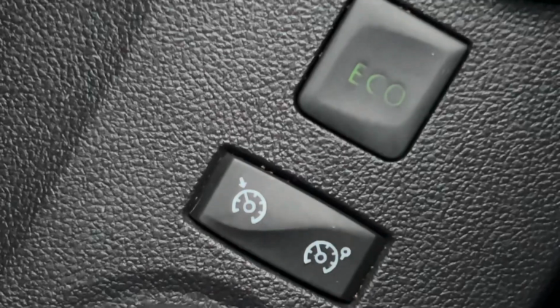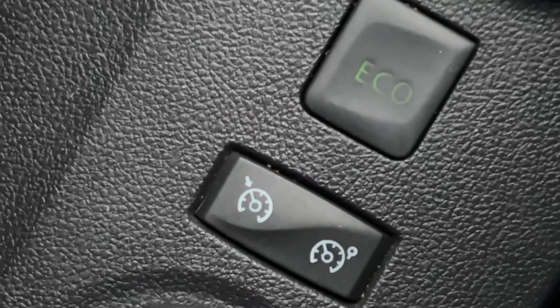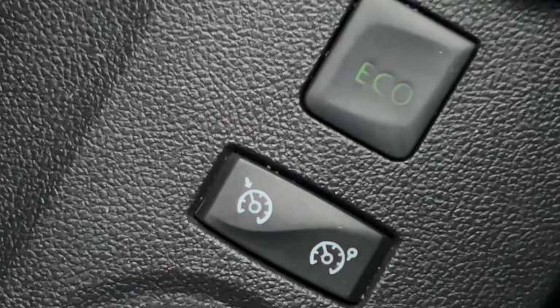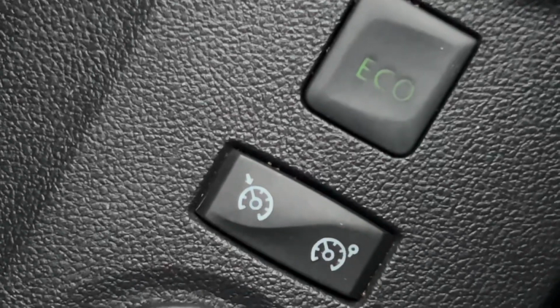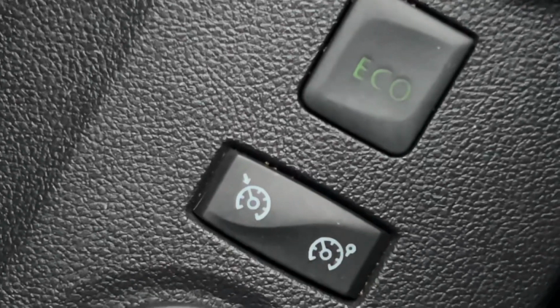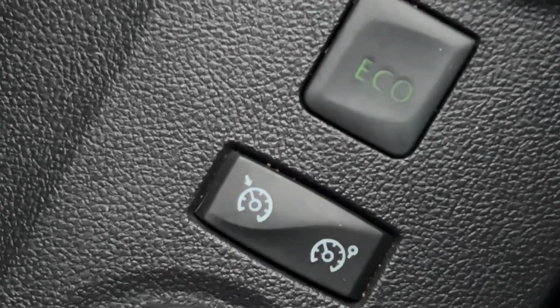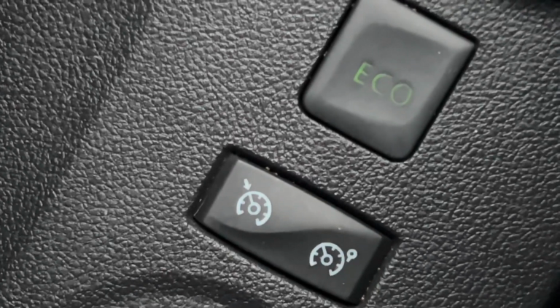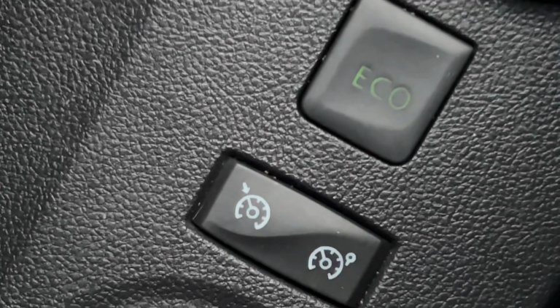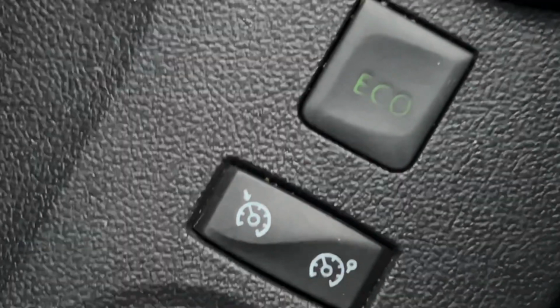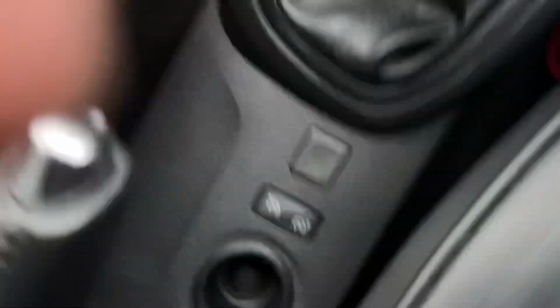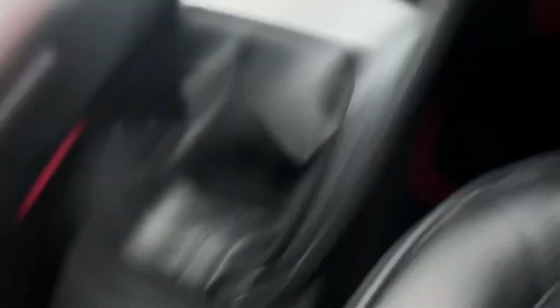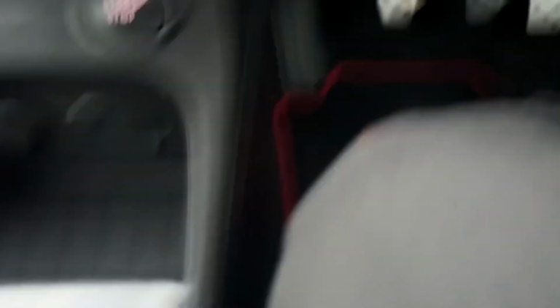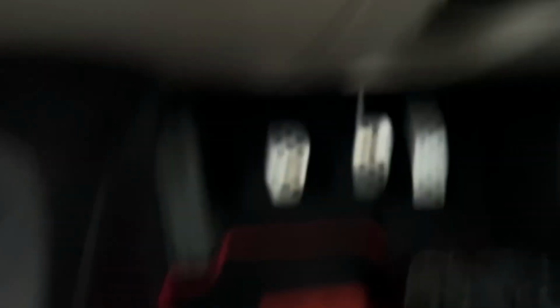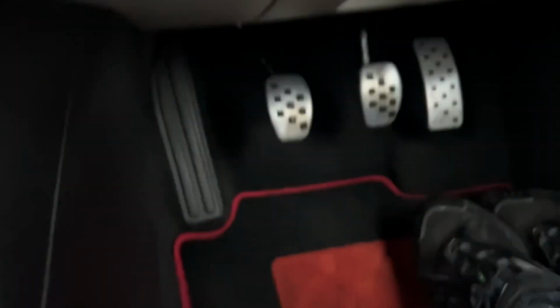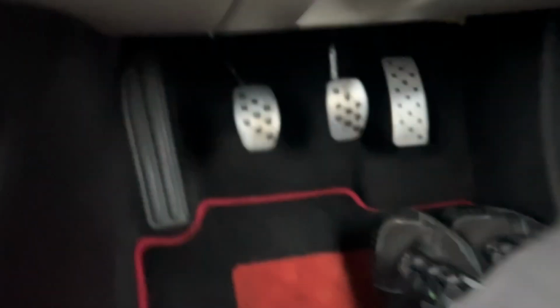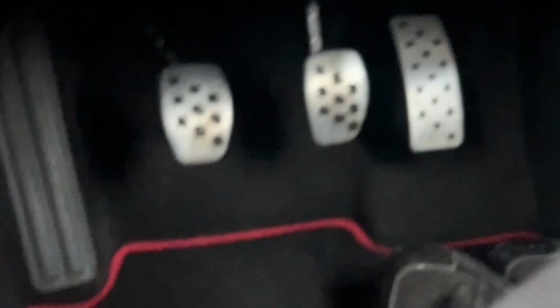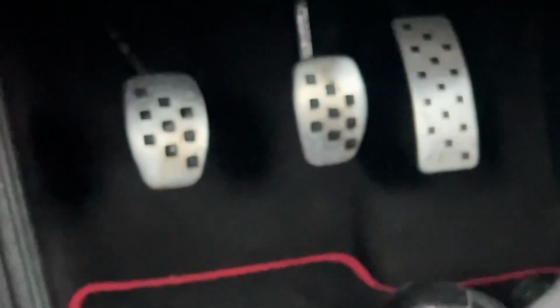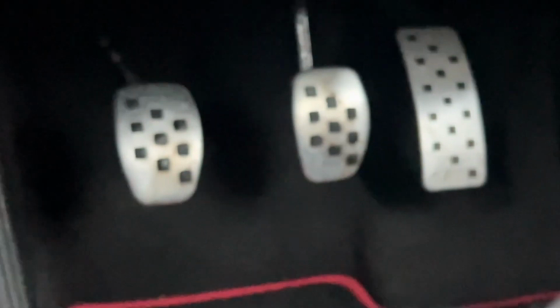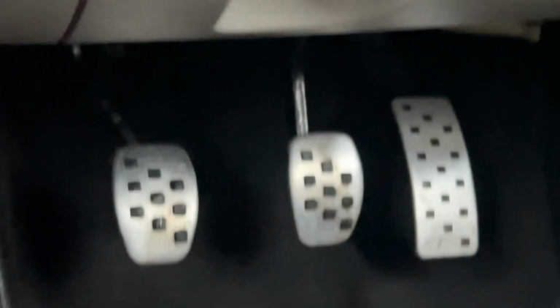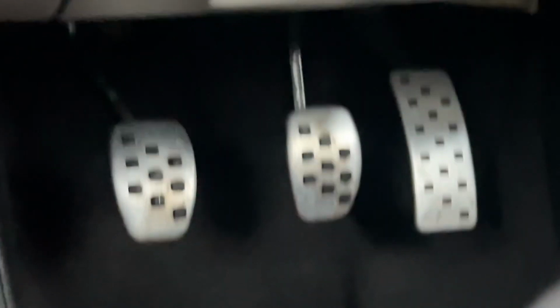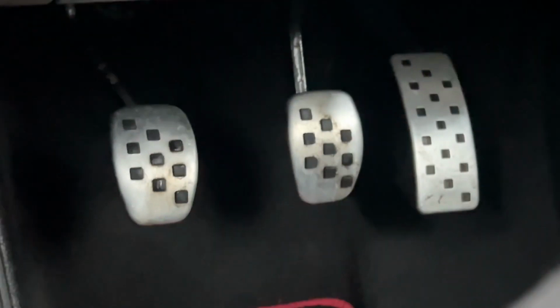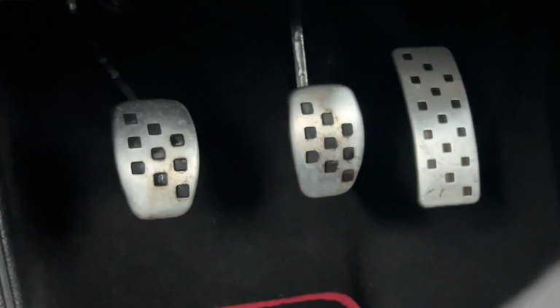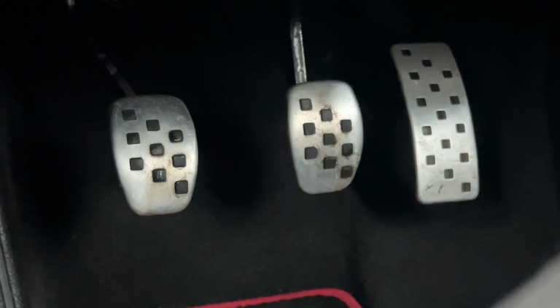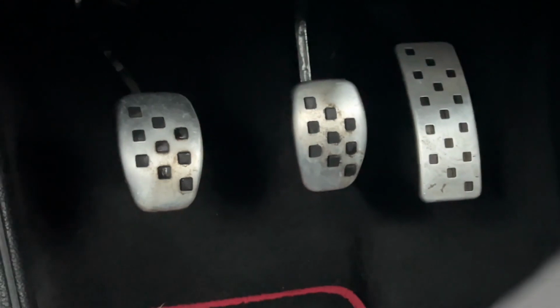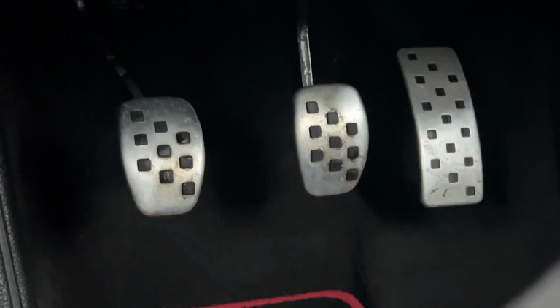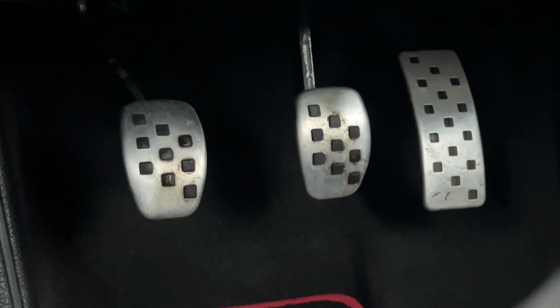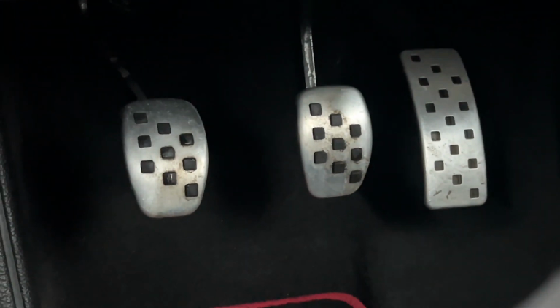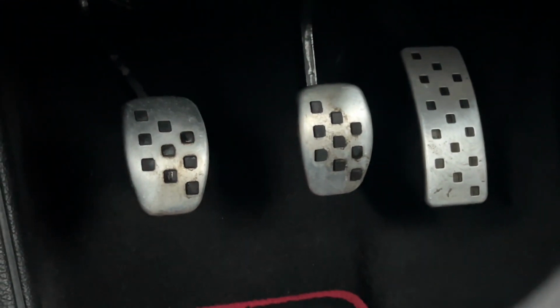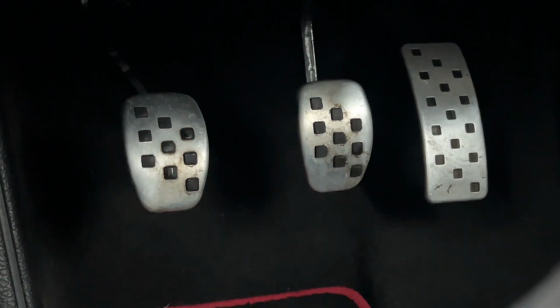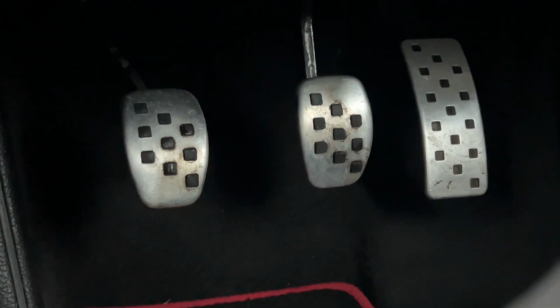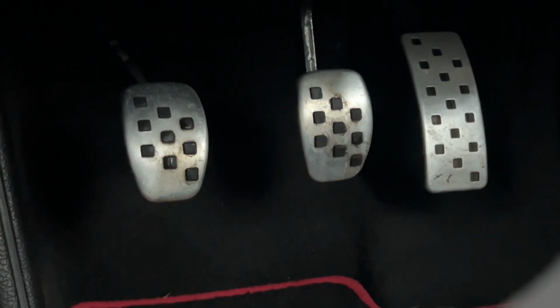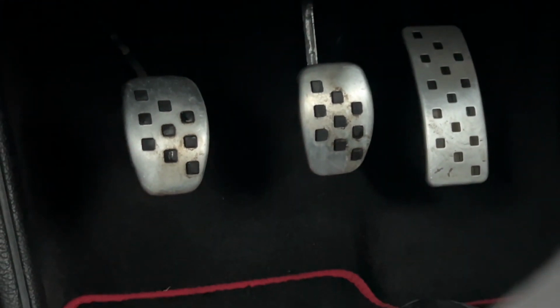It's also got eco mode, controlled right here, and a speed limiter and cruise control as well — really useful. You've also got the metal pedals for a slightly sportier look.